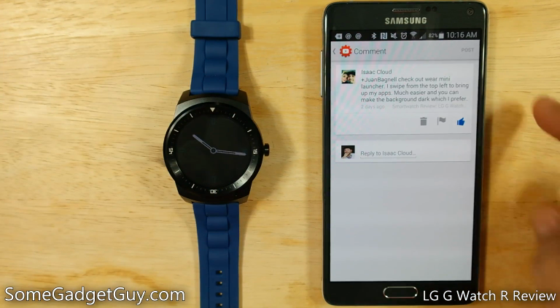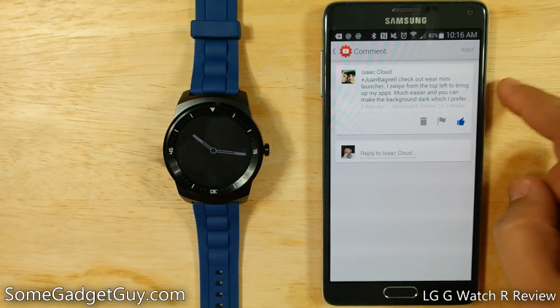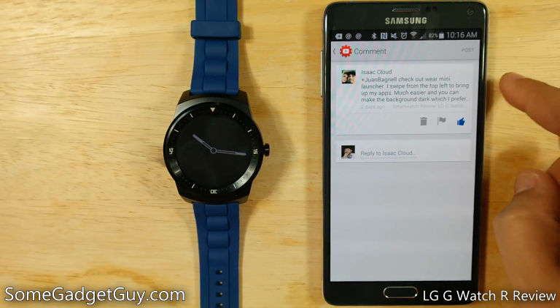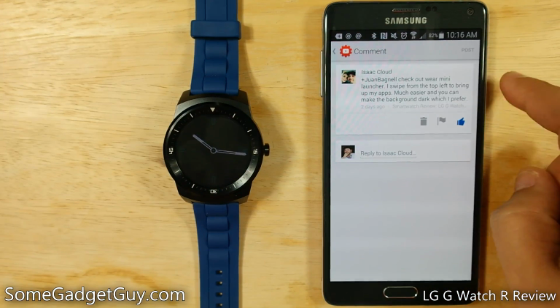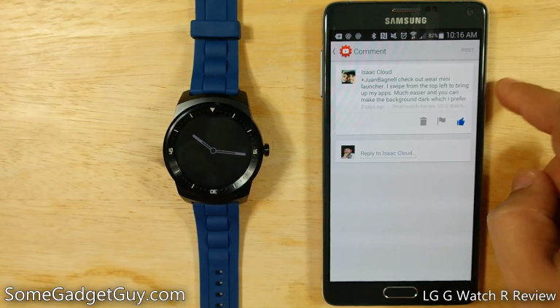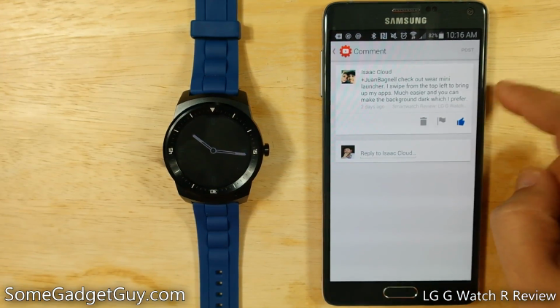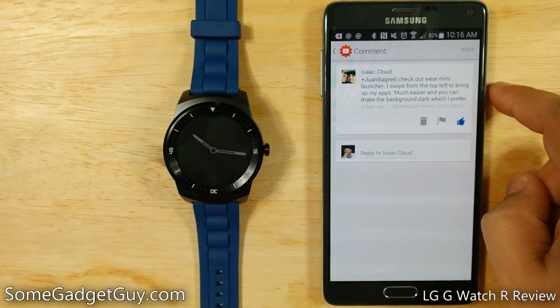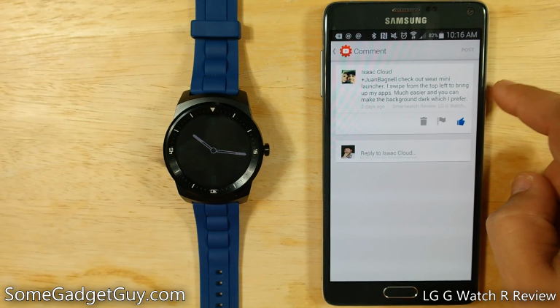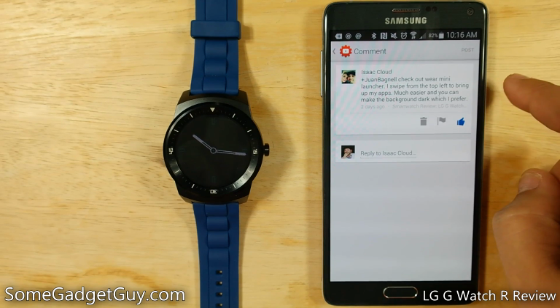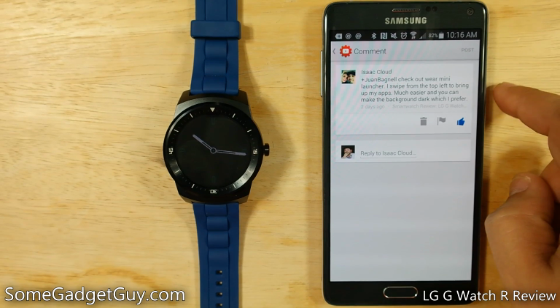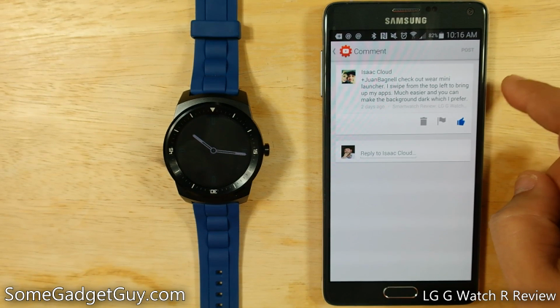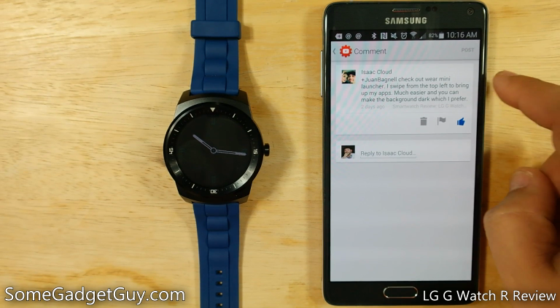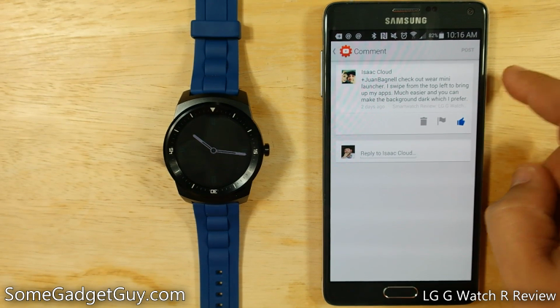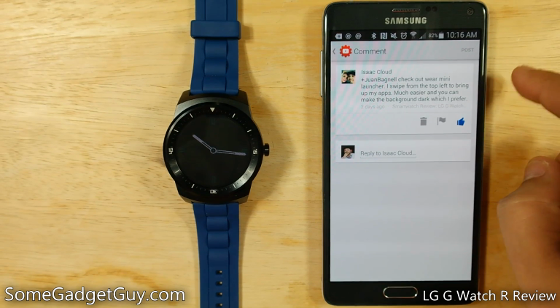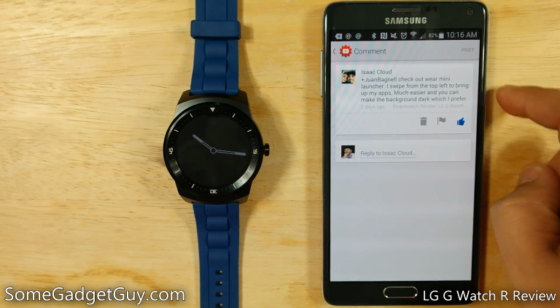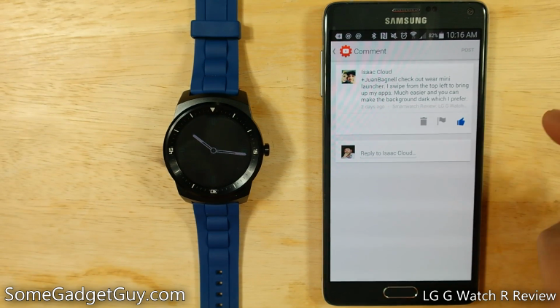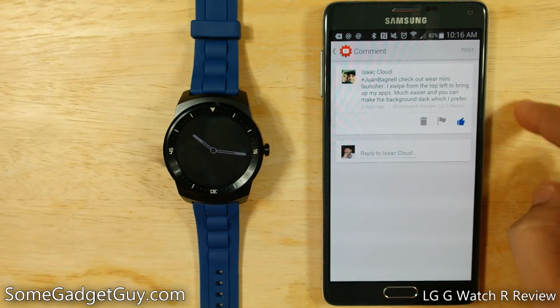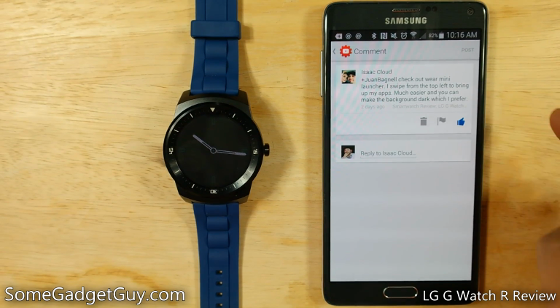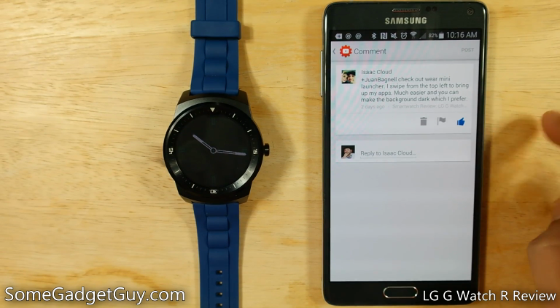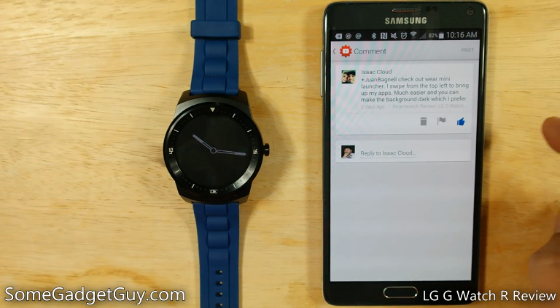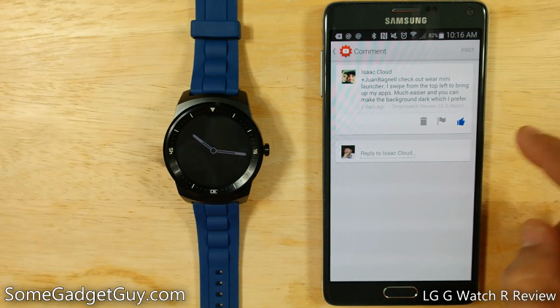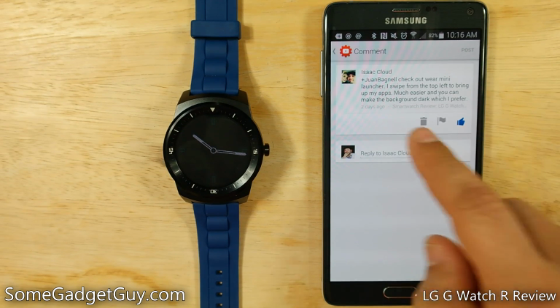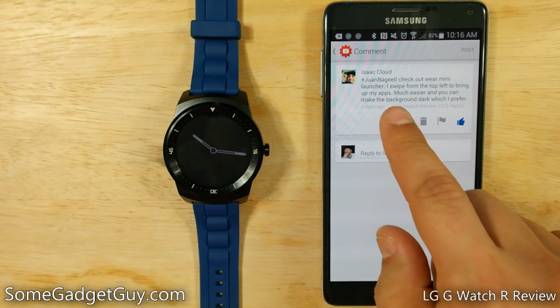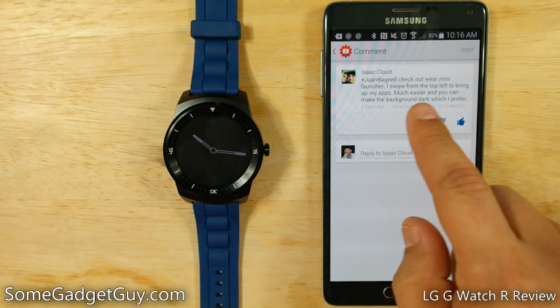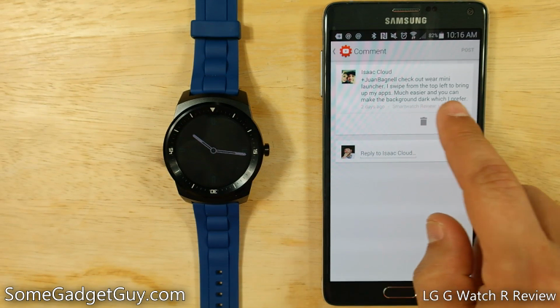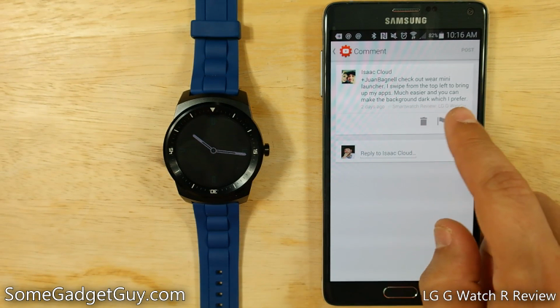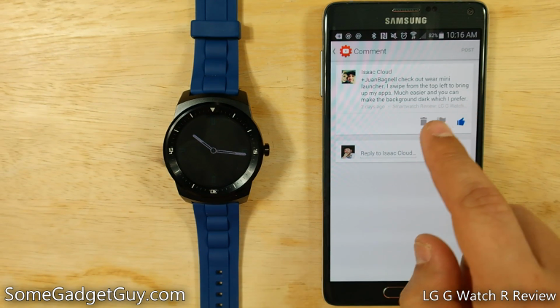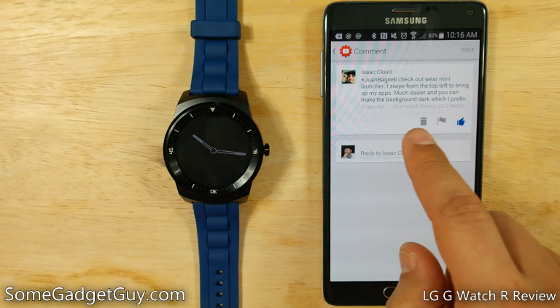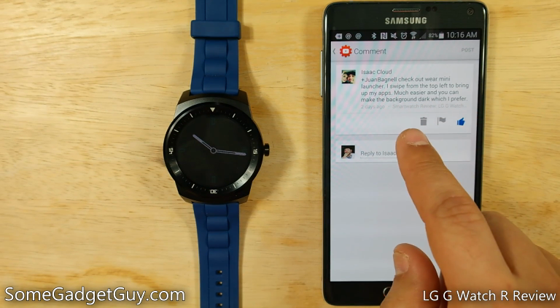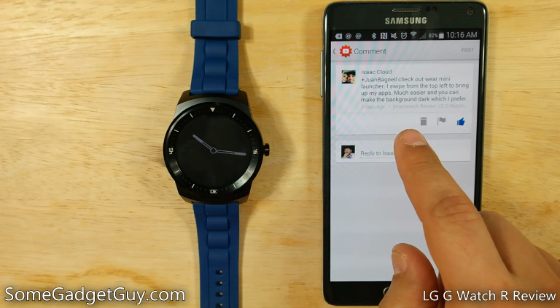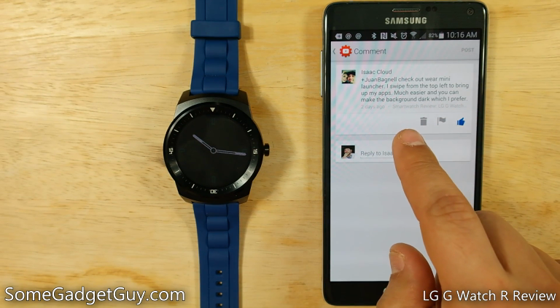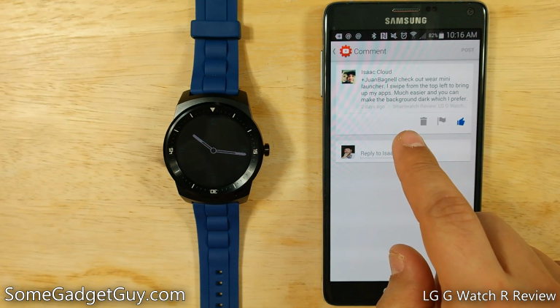I got a great little tip from one of my subscribers, Mr. Isaac Cloud, who says check out Wear Mini Launcher.